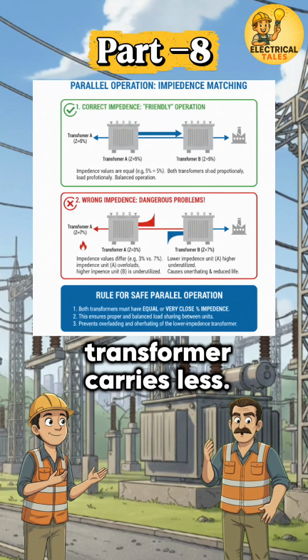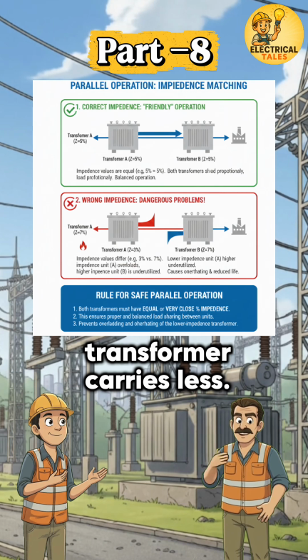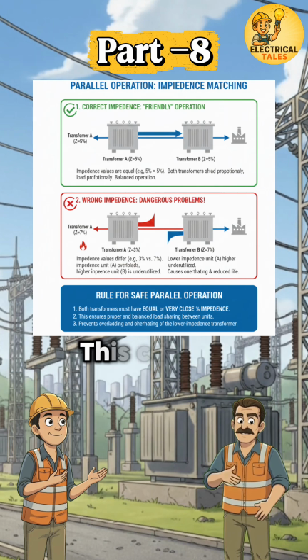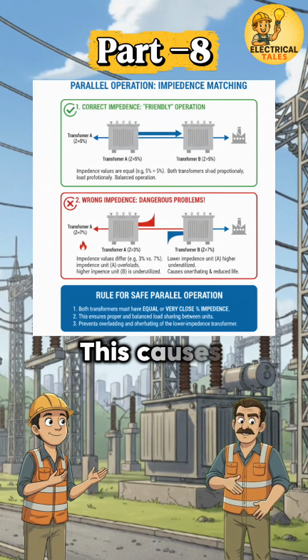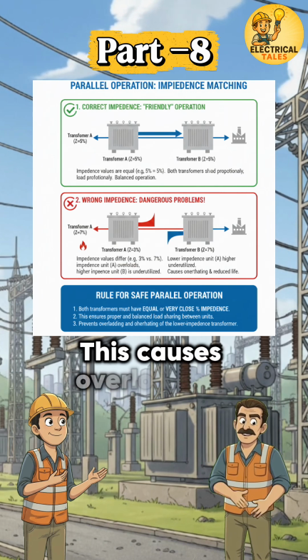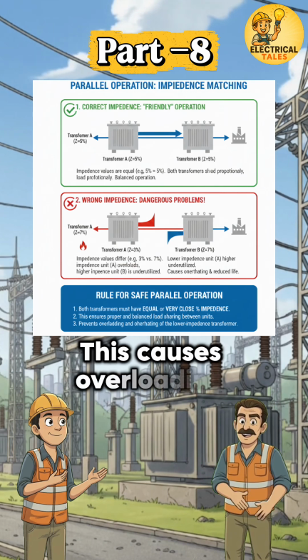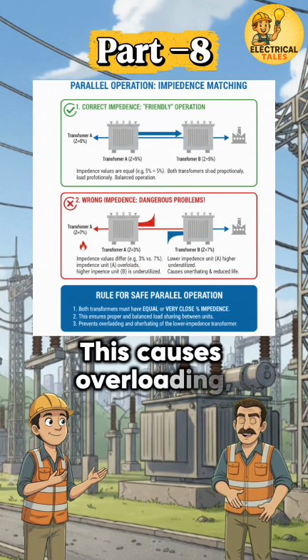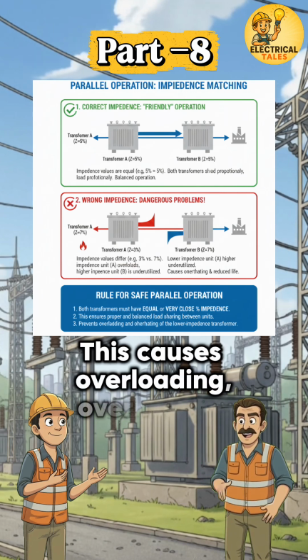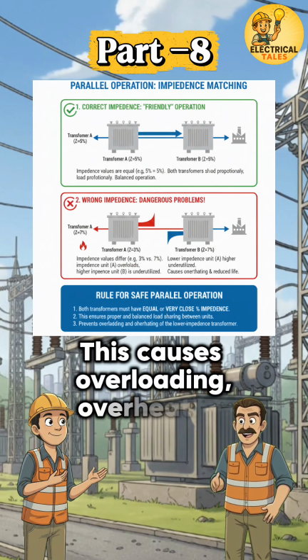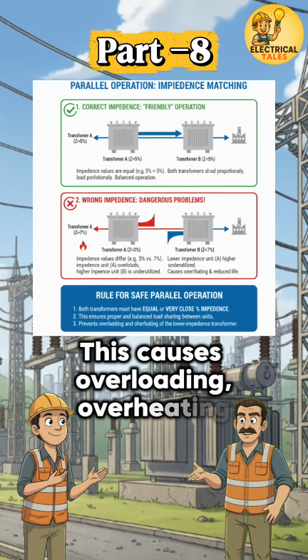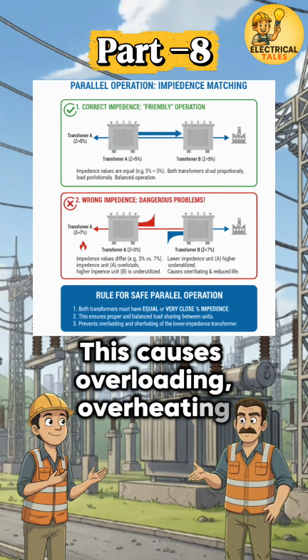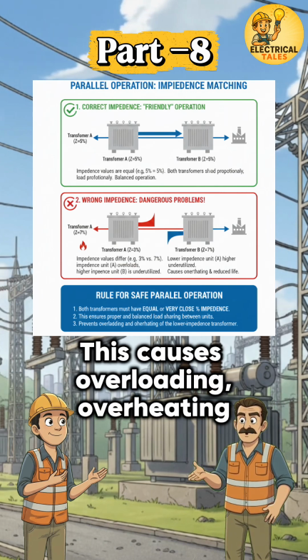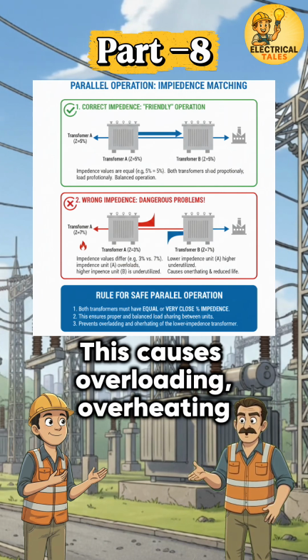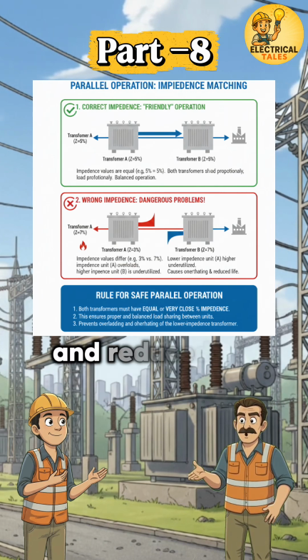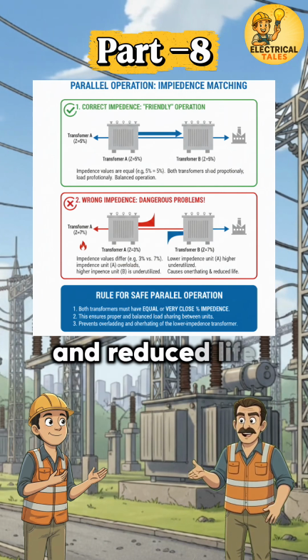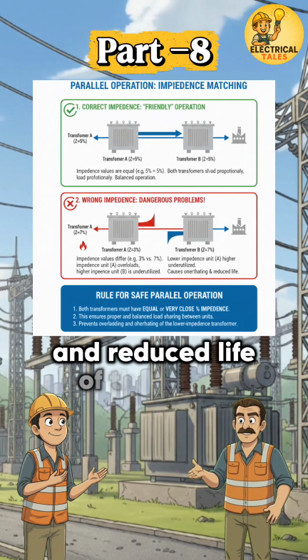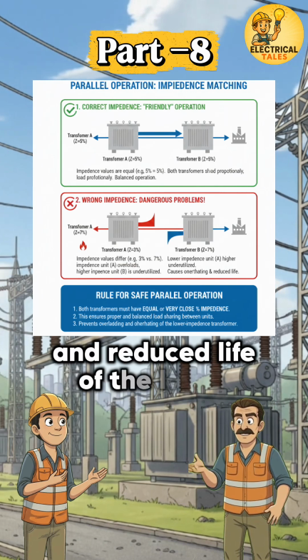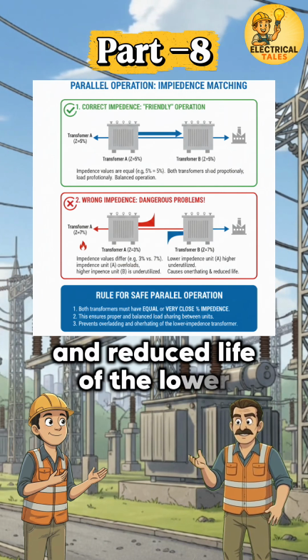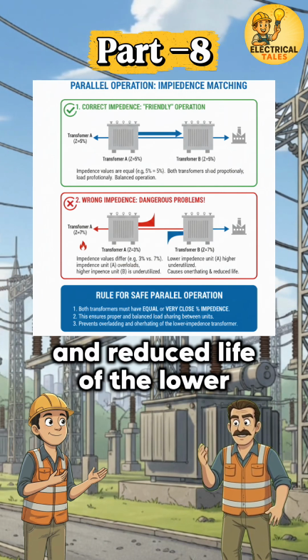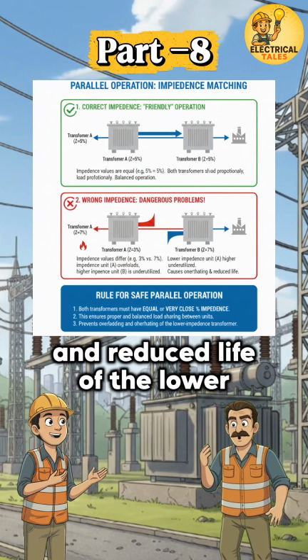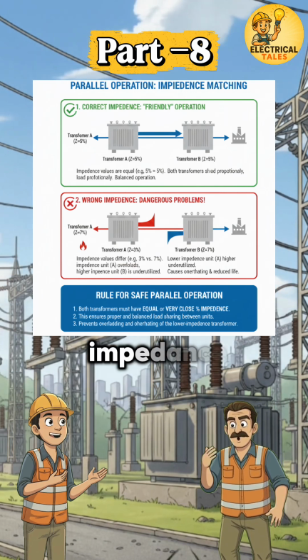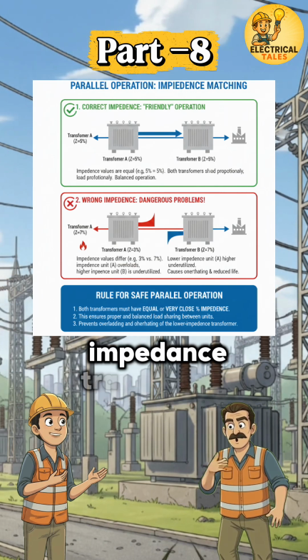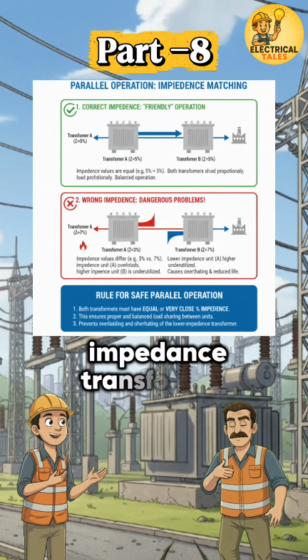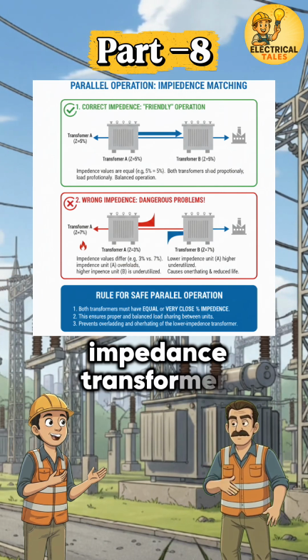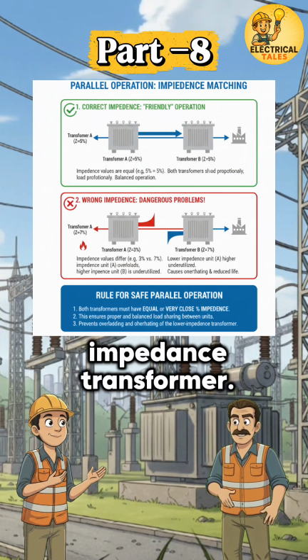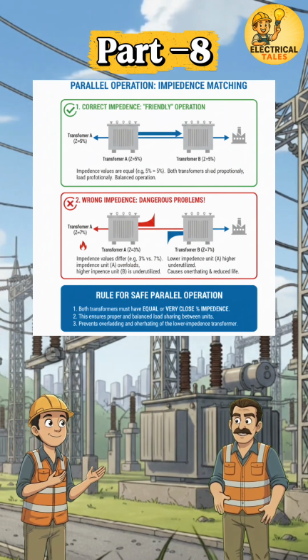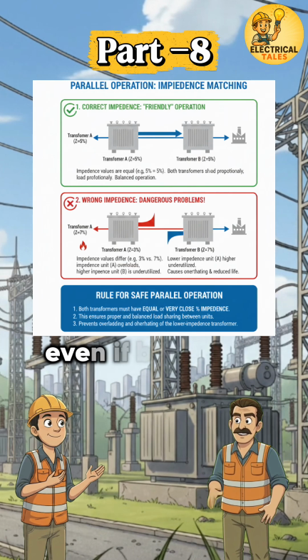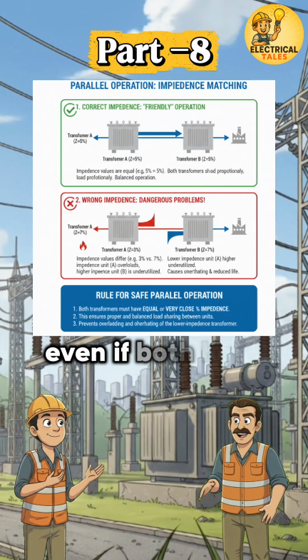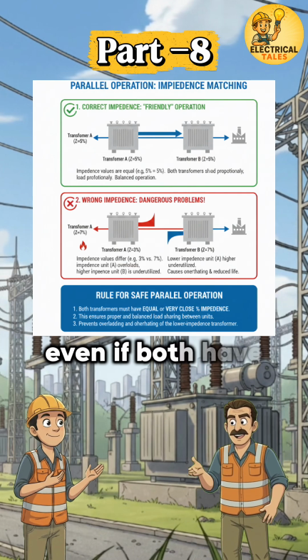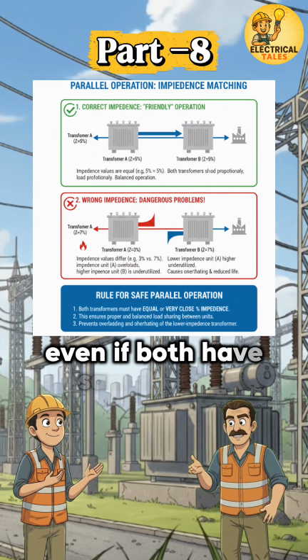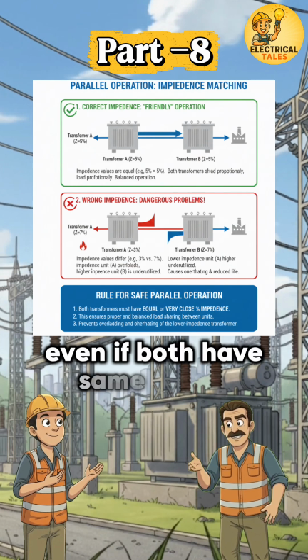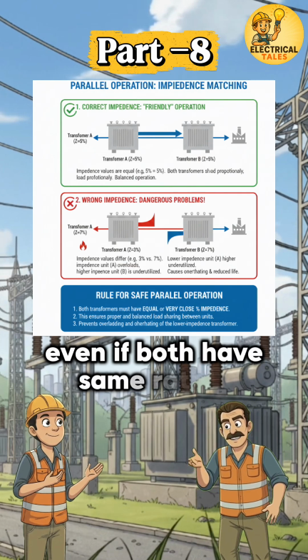This causes overloading, overheating, and reduced life of the lower impedance transformer, even if both have the same rating.